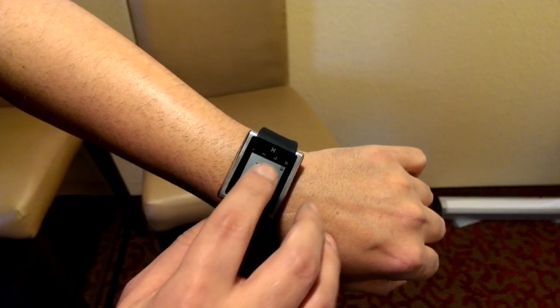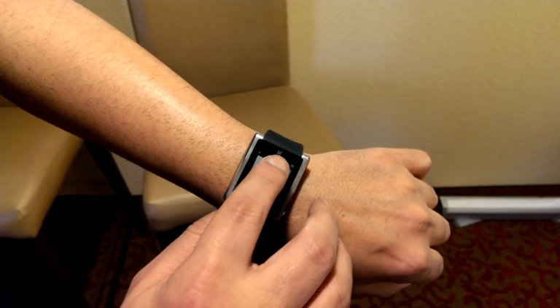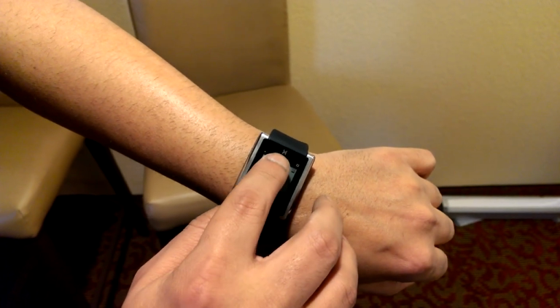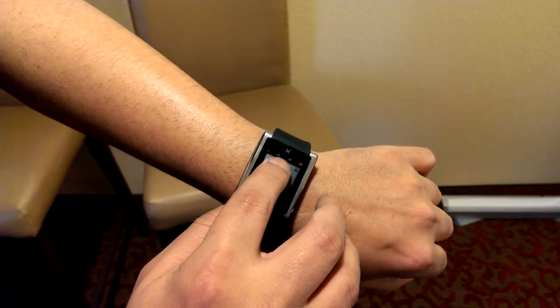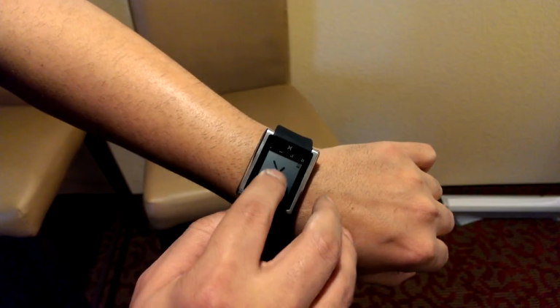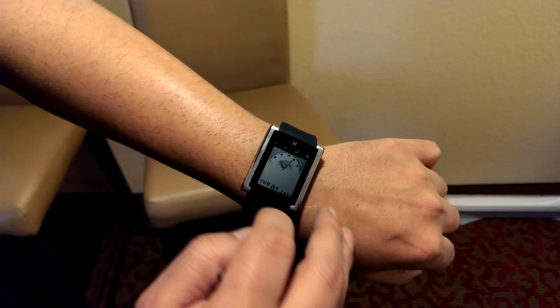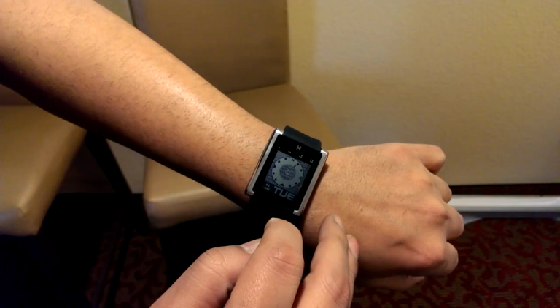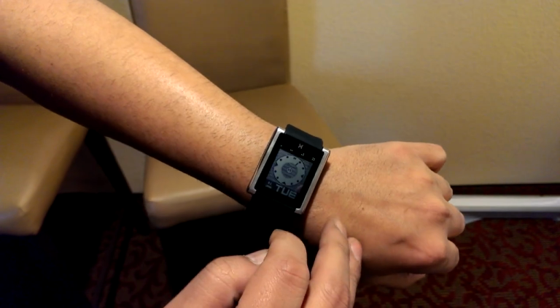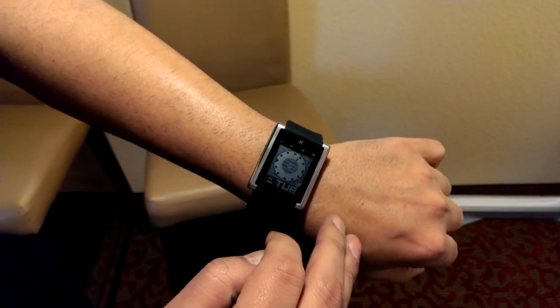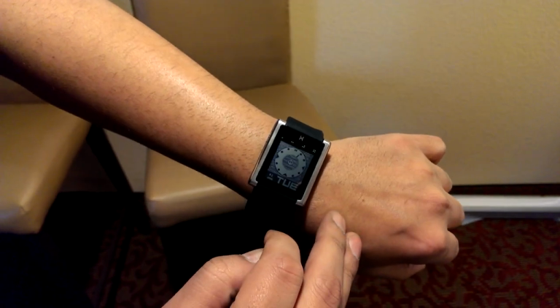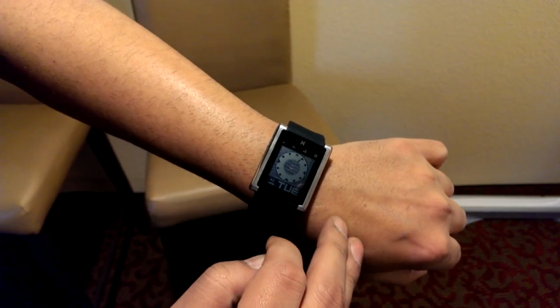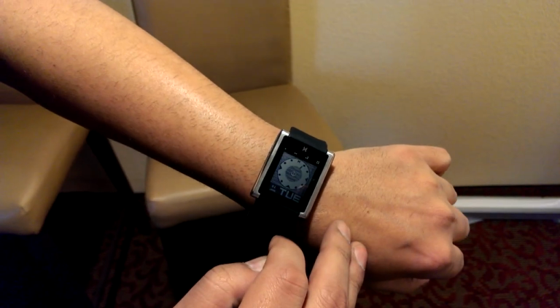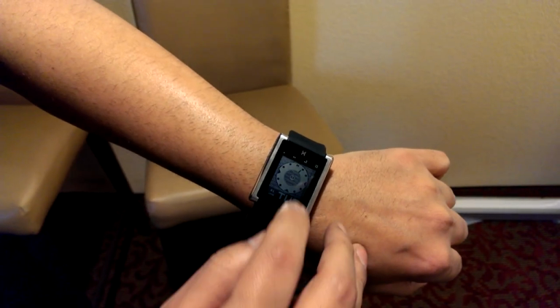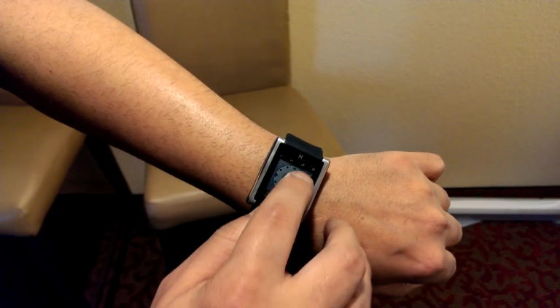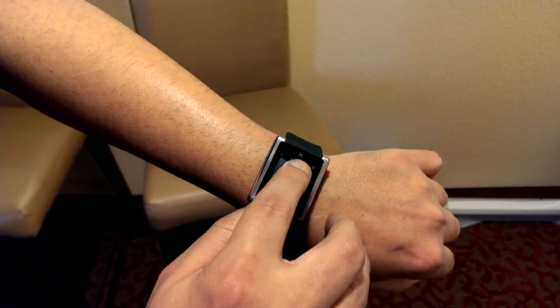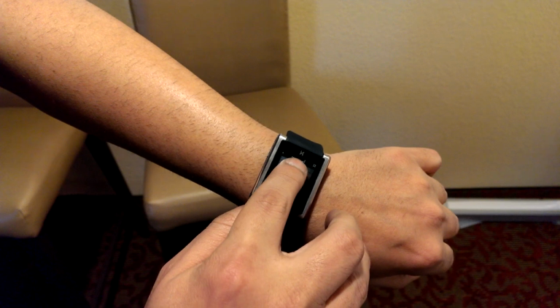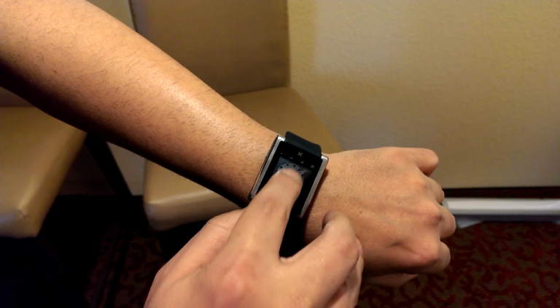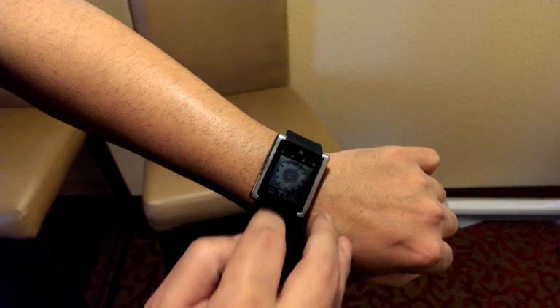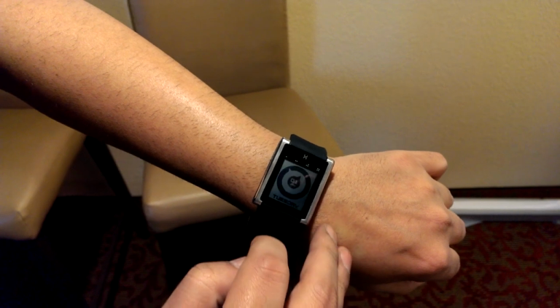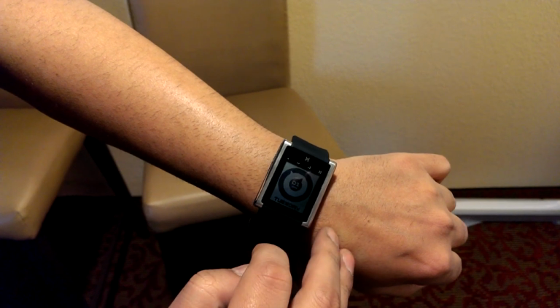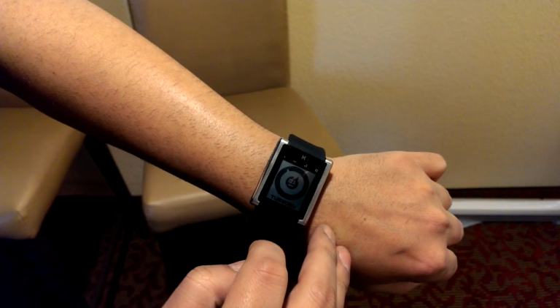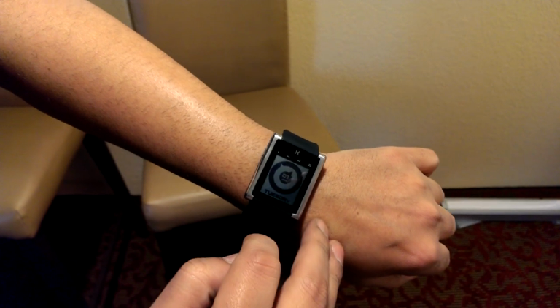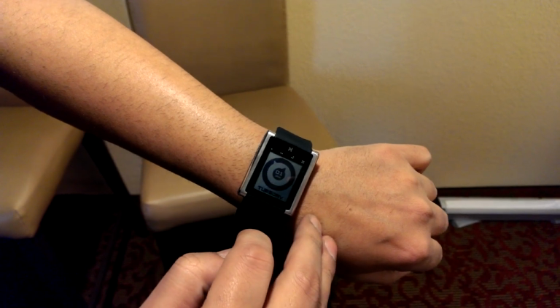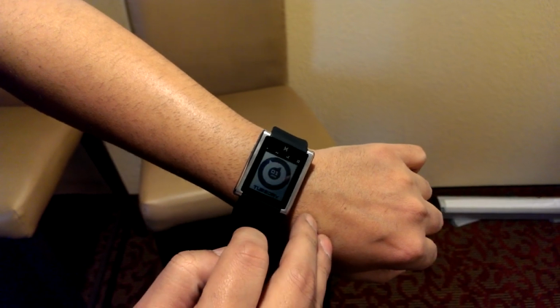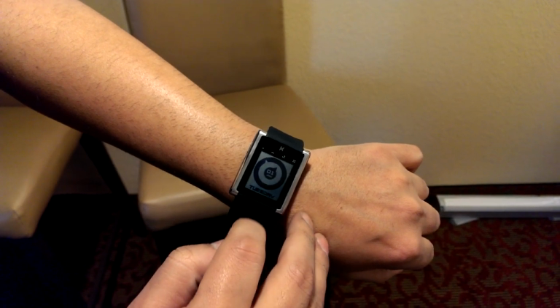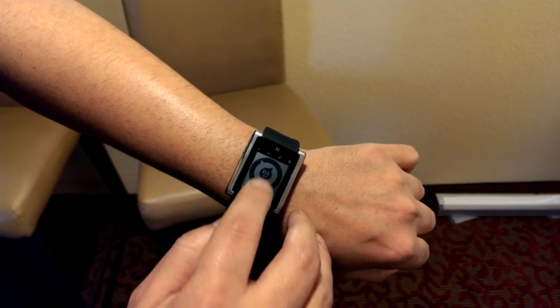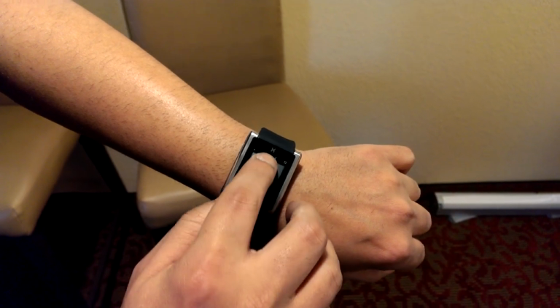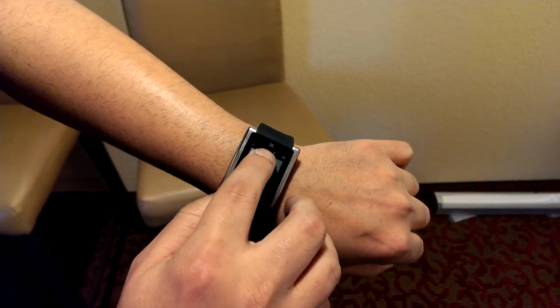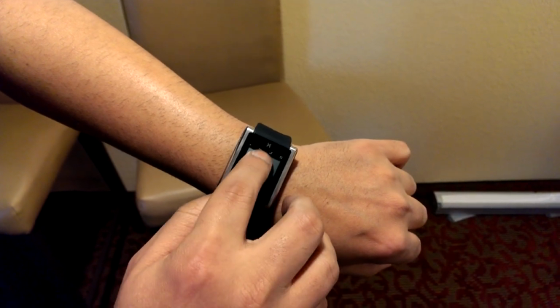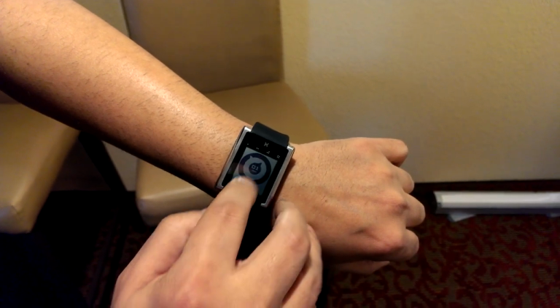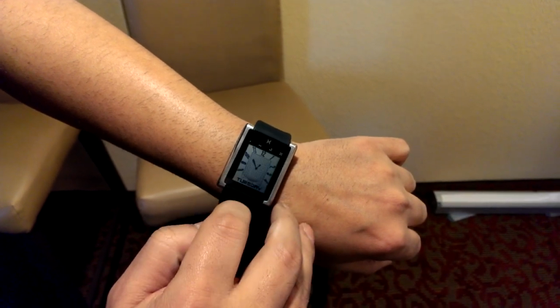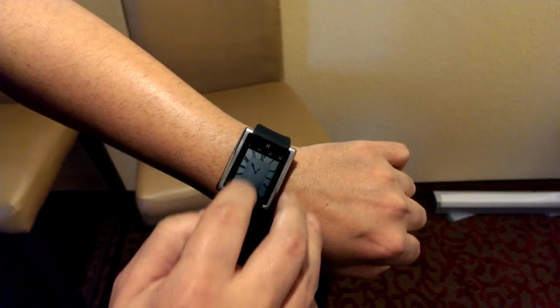So we'll start with some analog faces. We'll get into some digital ones.